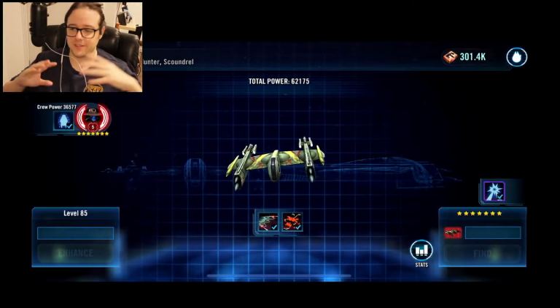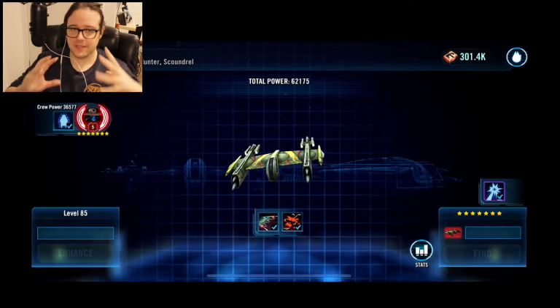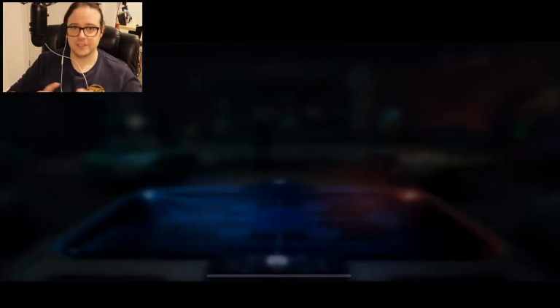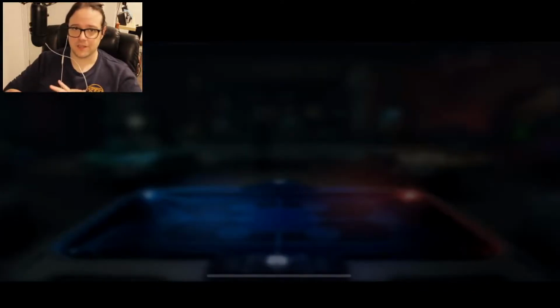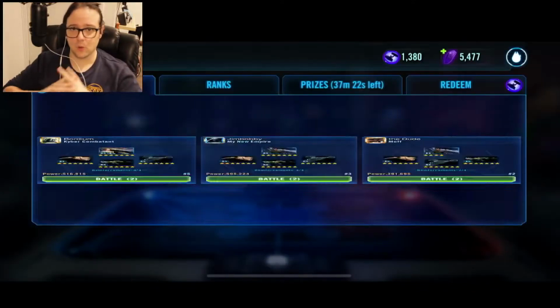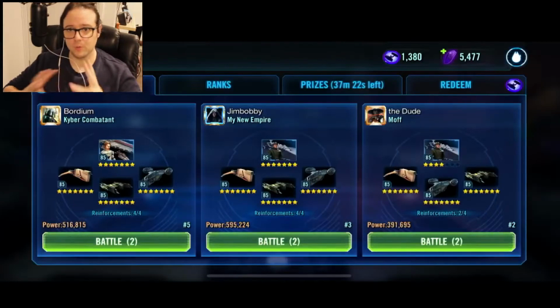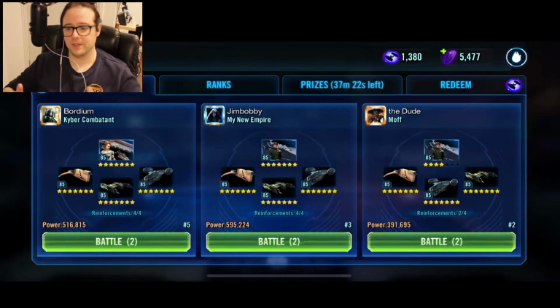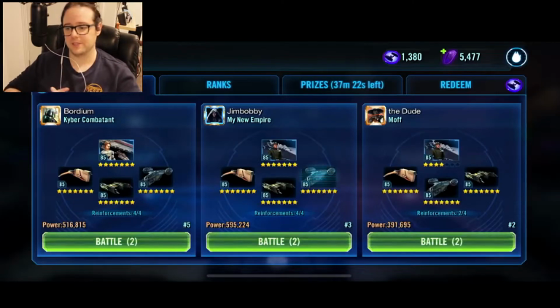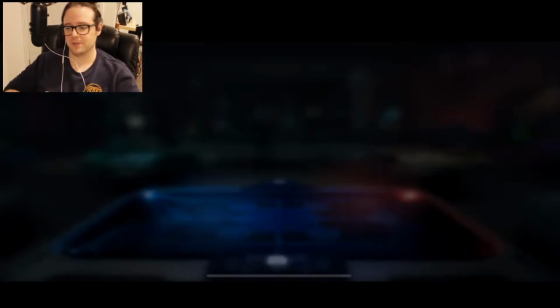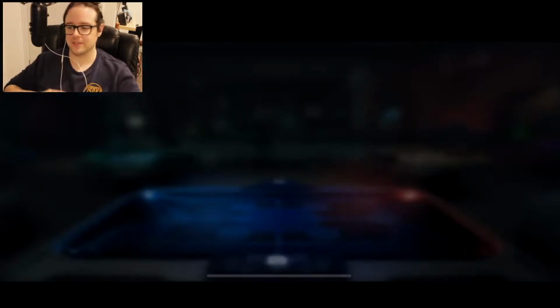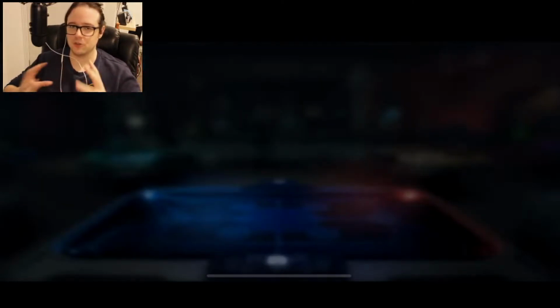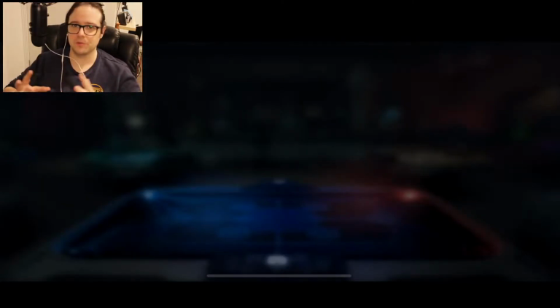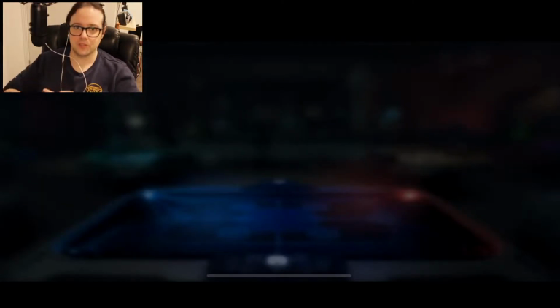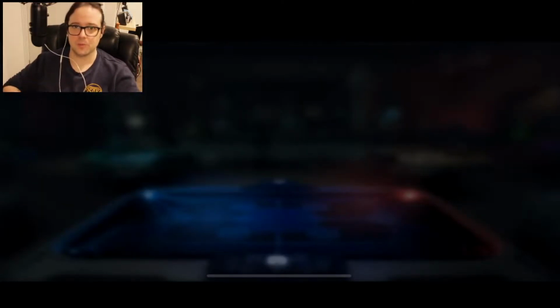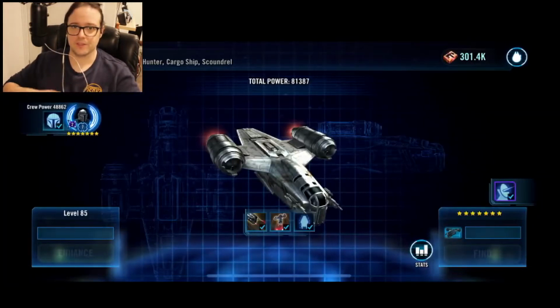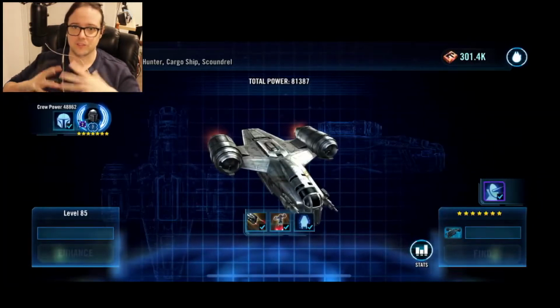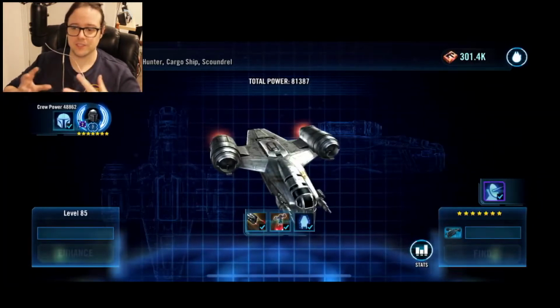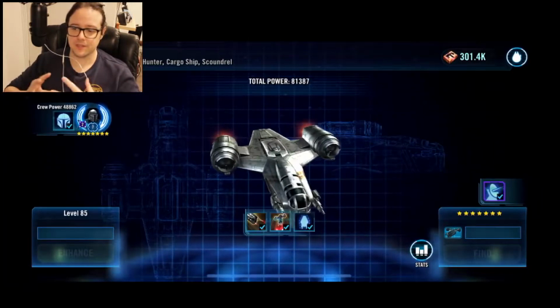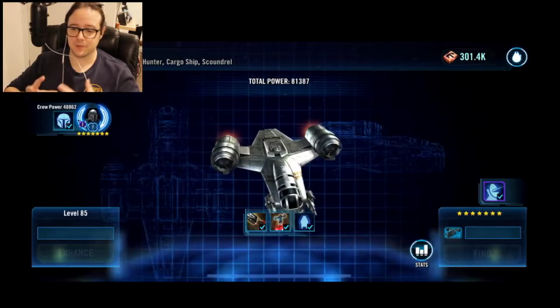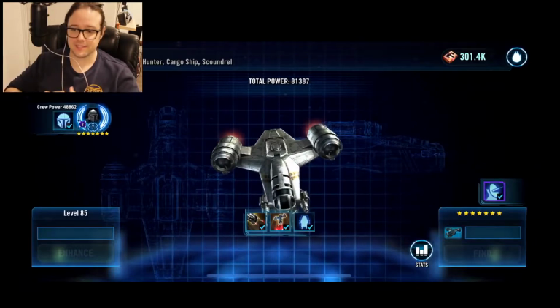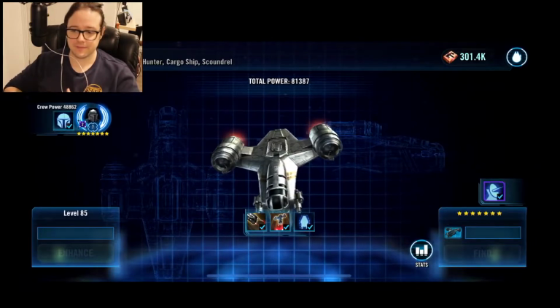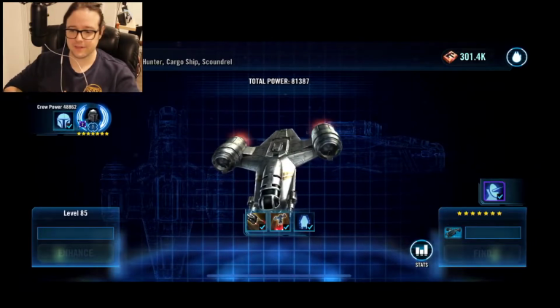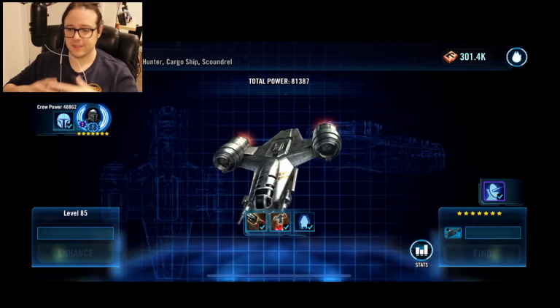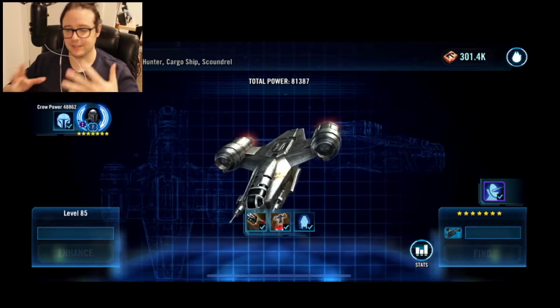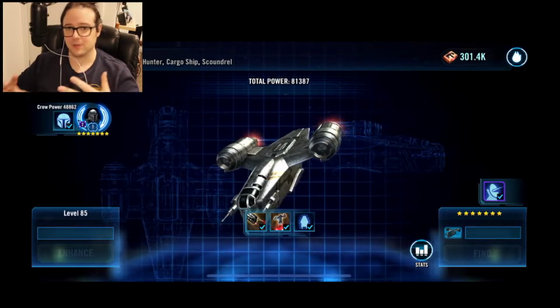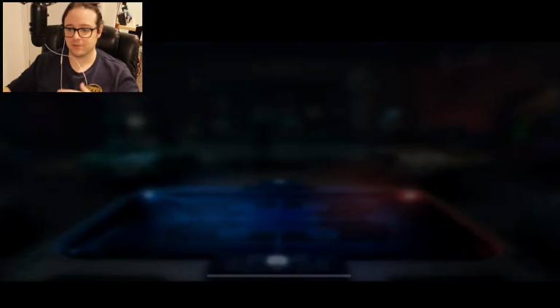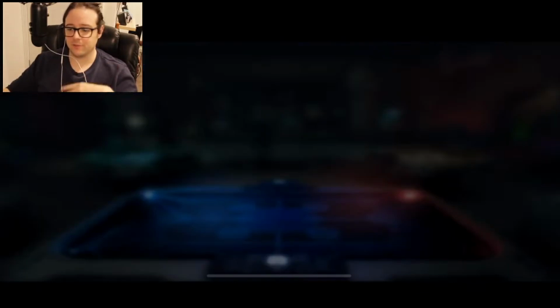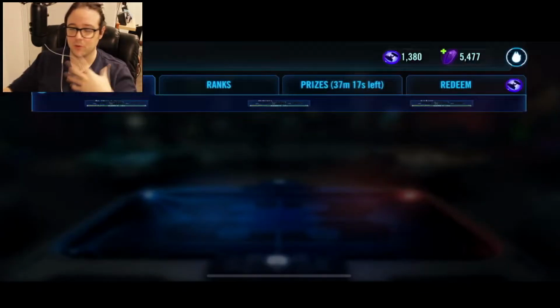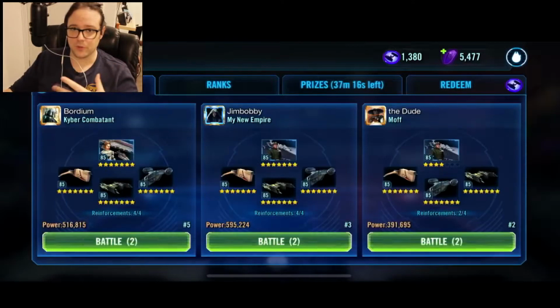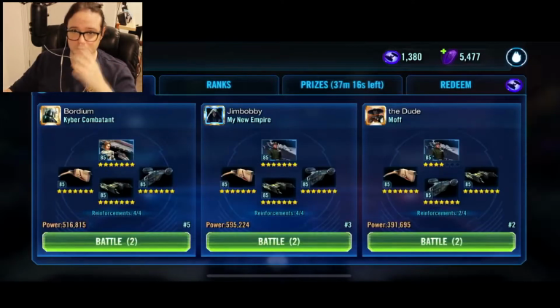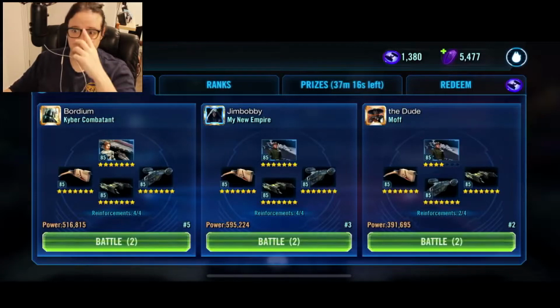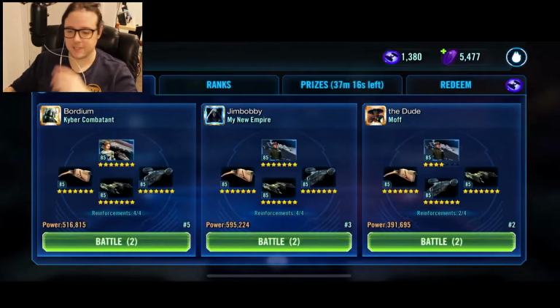7-star, all abilities upgraded. Xanadu Blood's the only one that's not Relic 7 — he's Relic 5 — but all the rest are Relic 7.